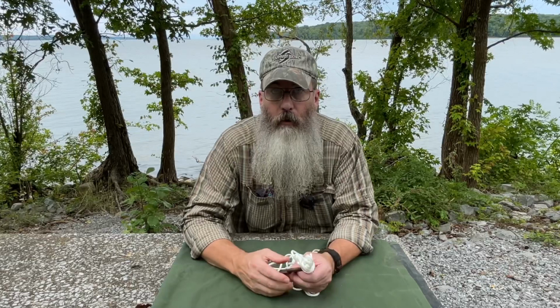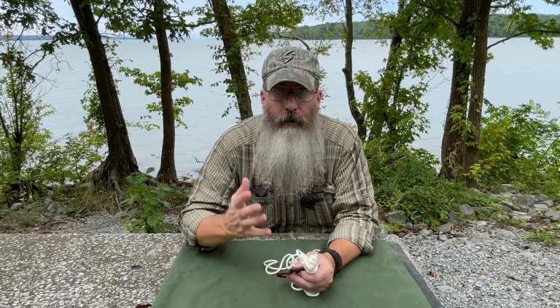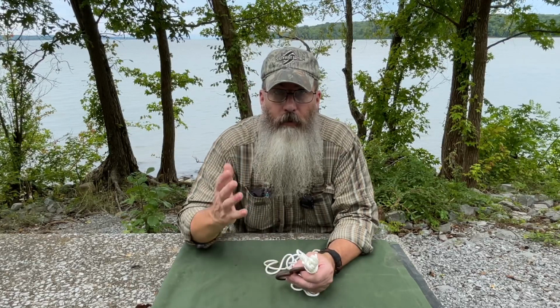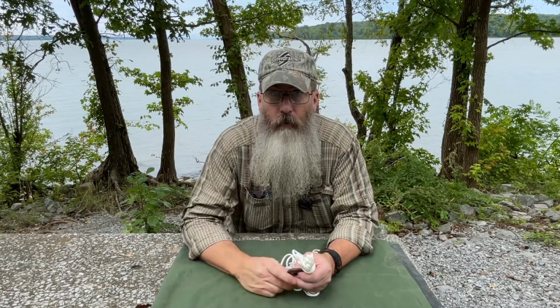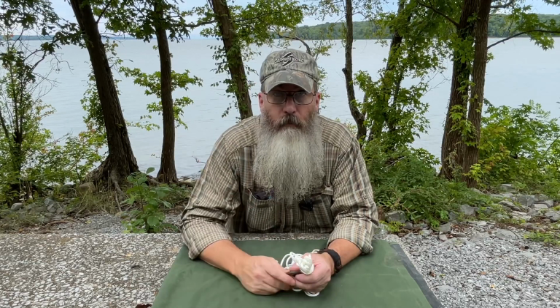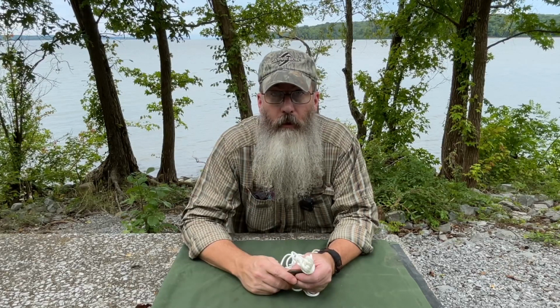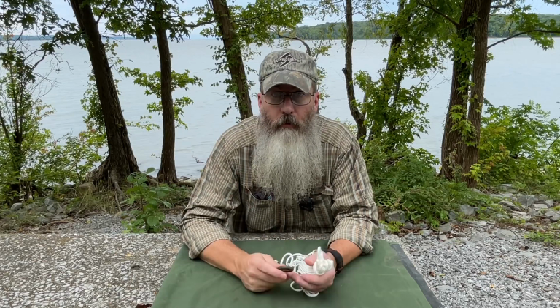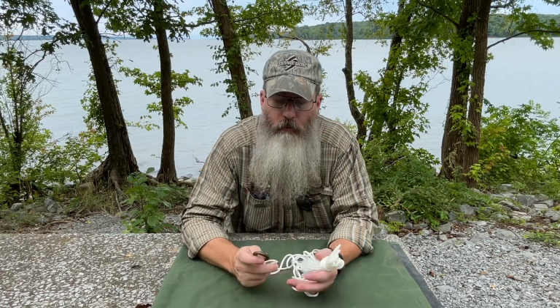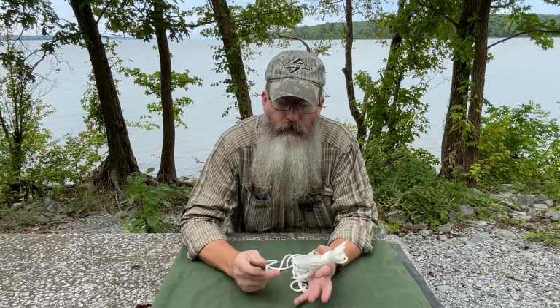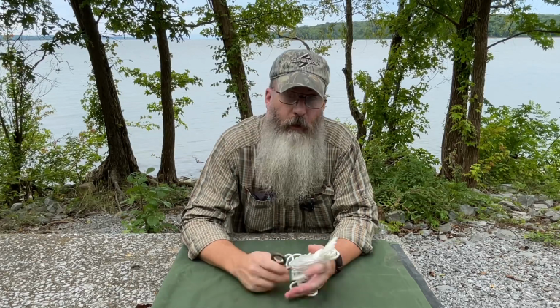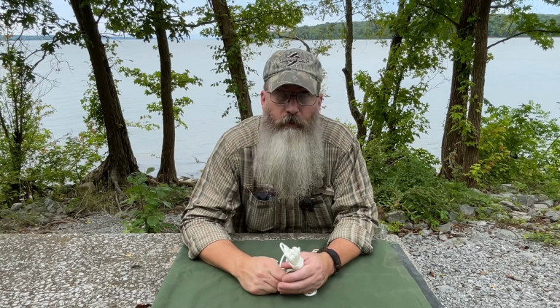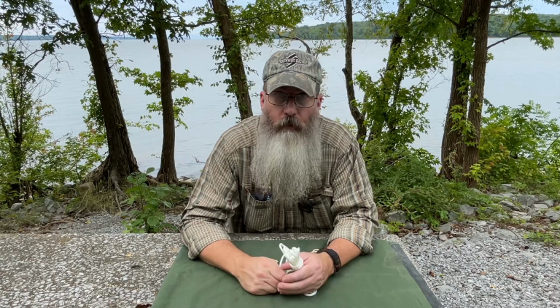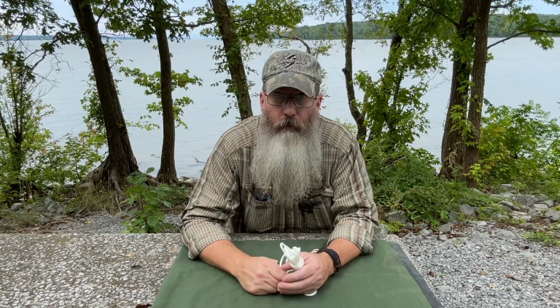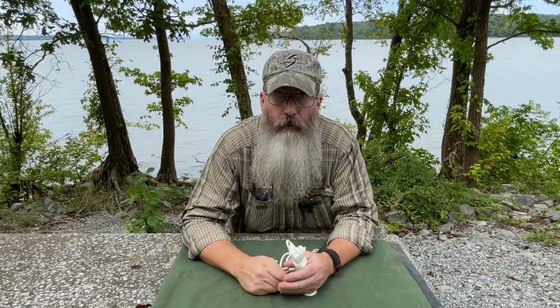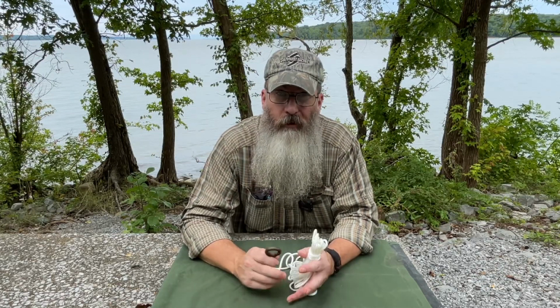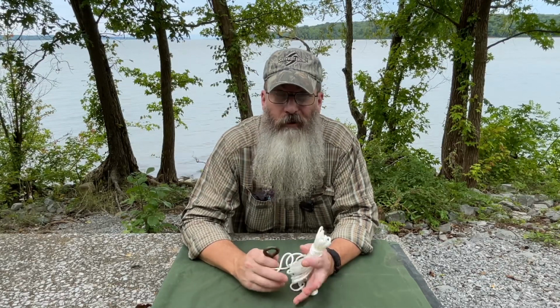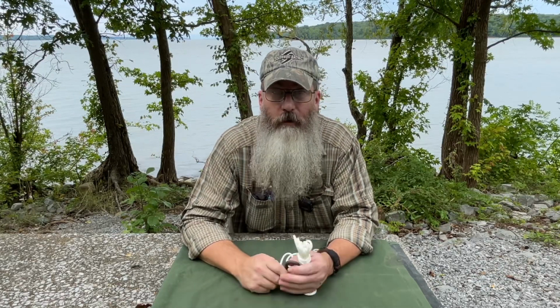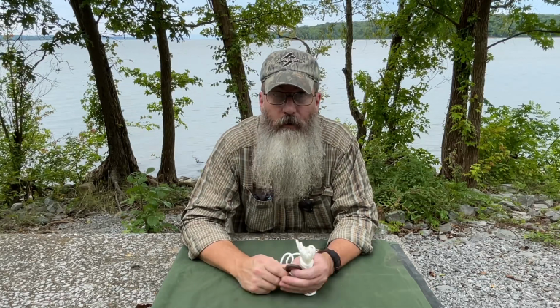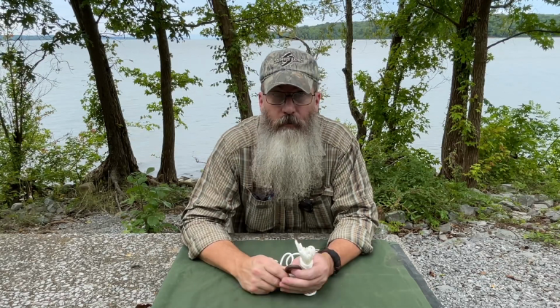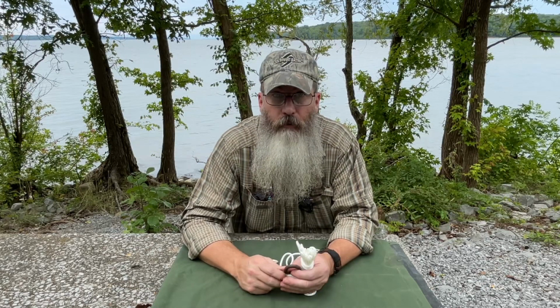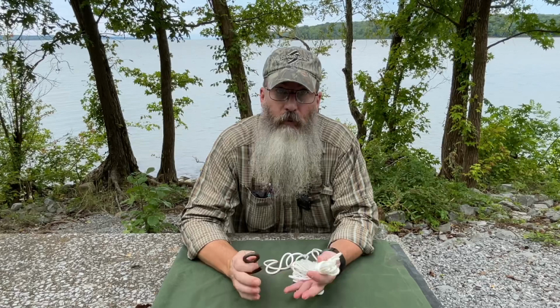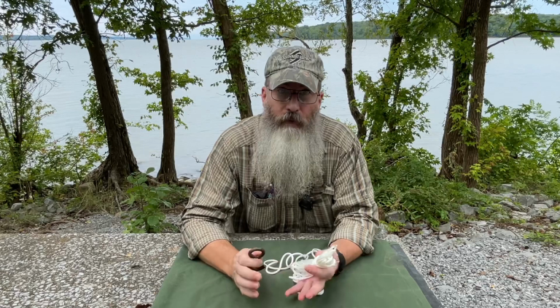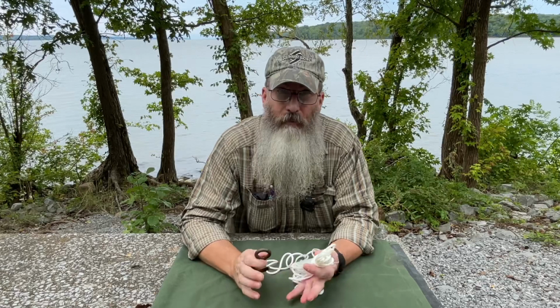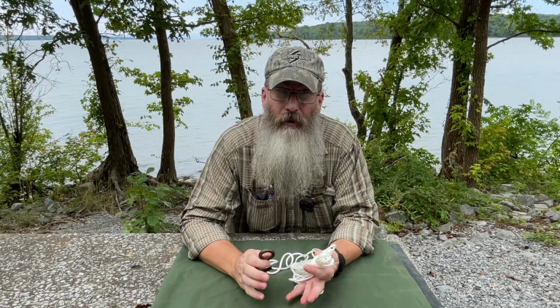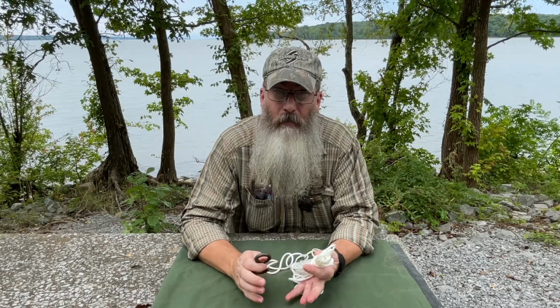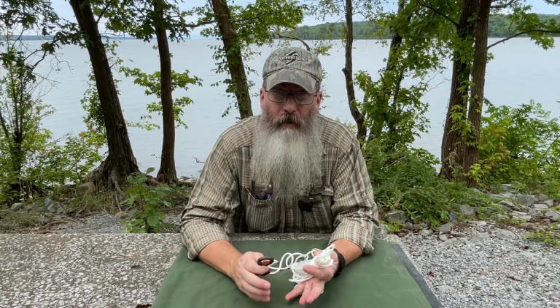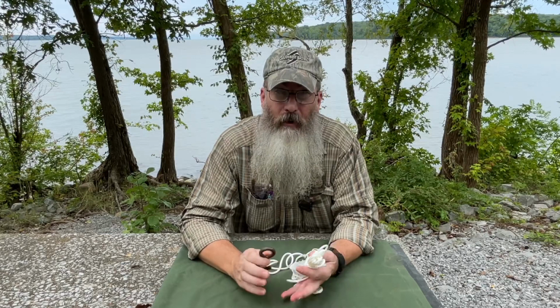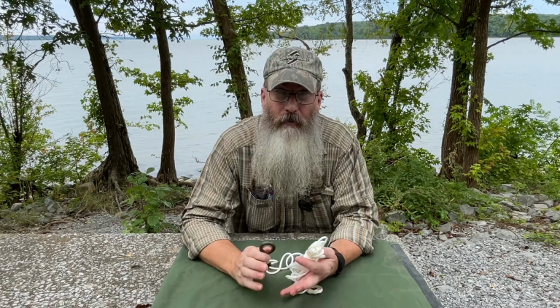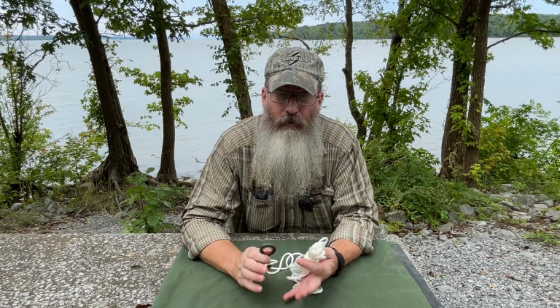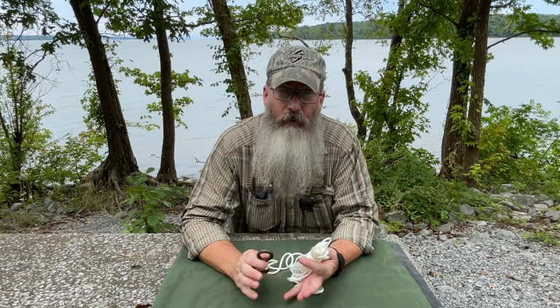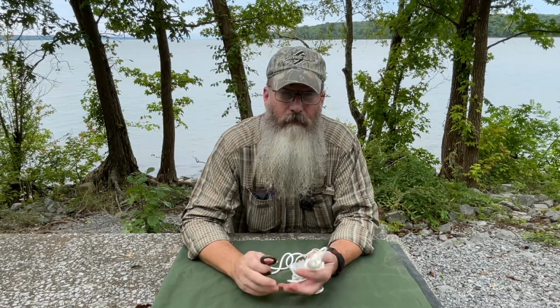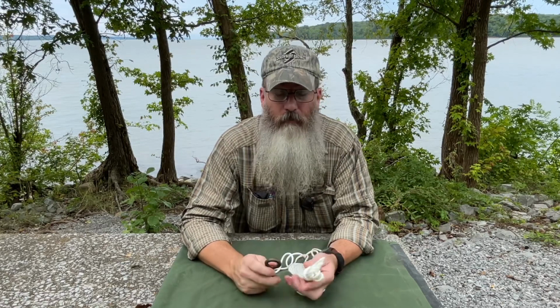Hey guys, welcome back. Here's our next installment in our knot tying series. Today I'm talking about my three favorite fishing knots.